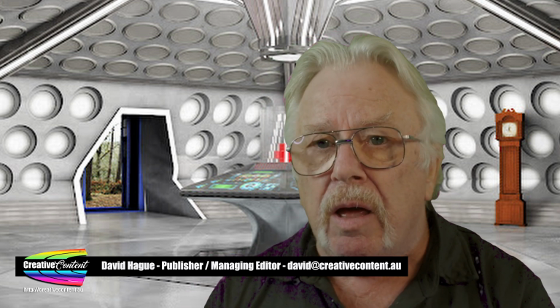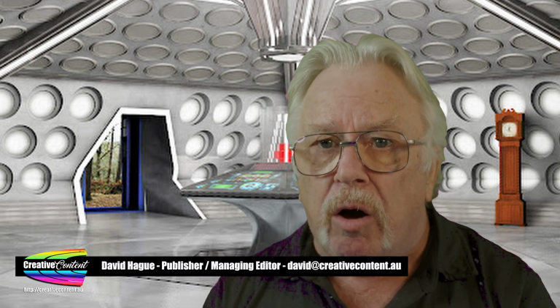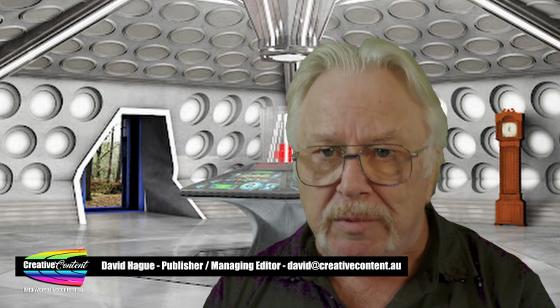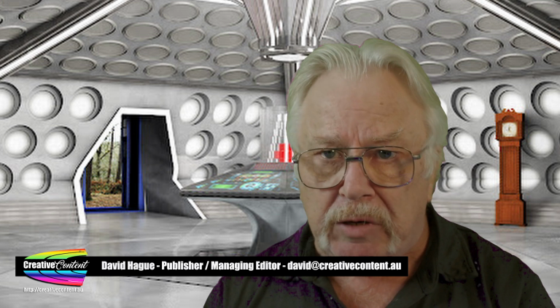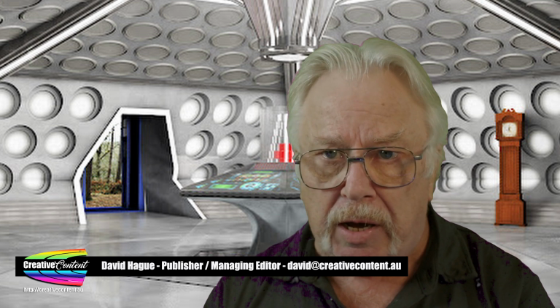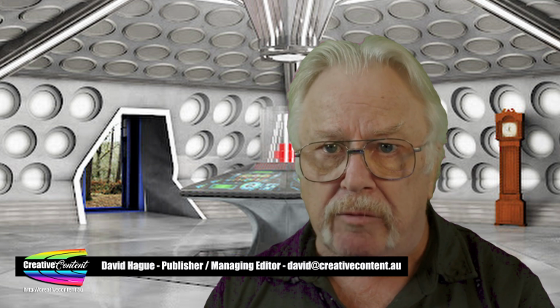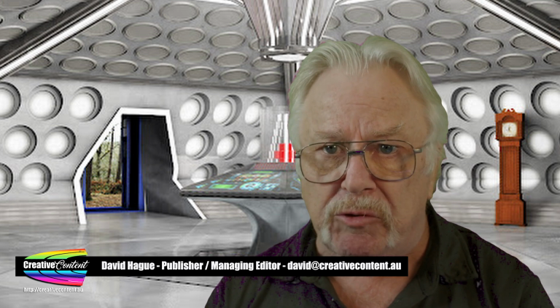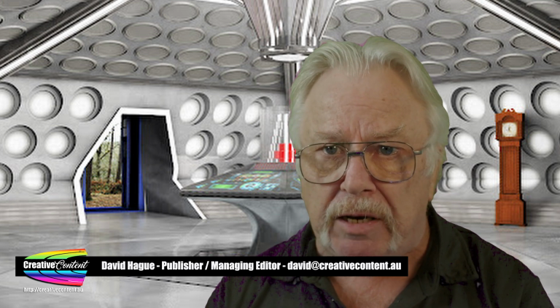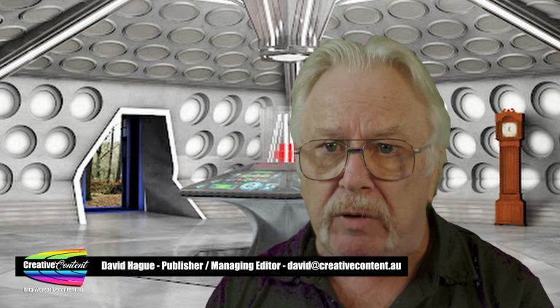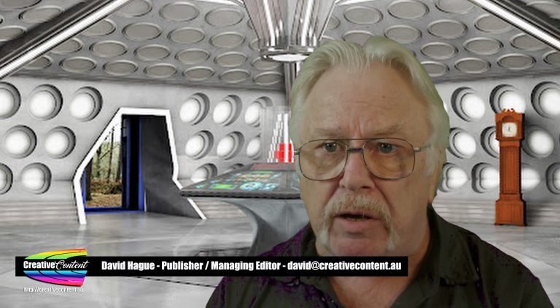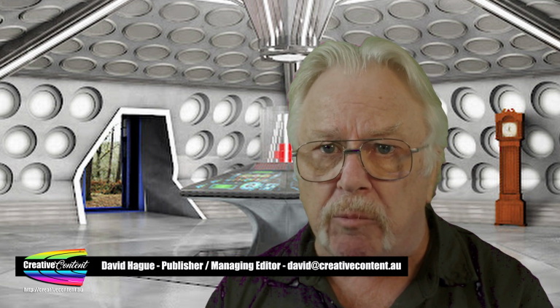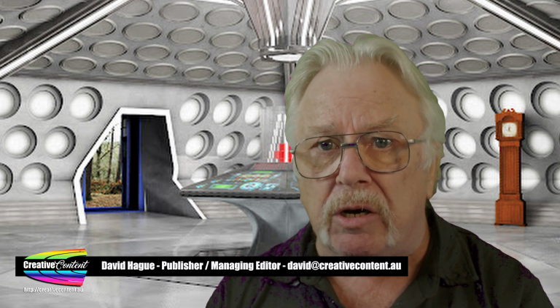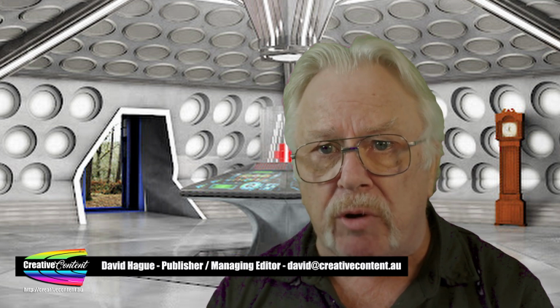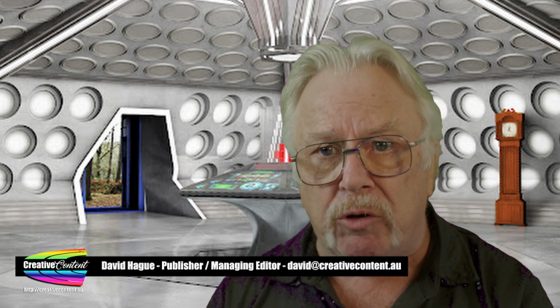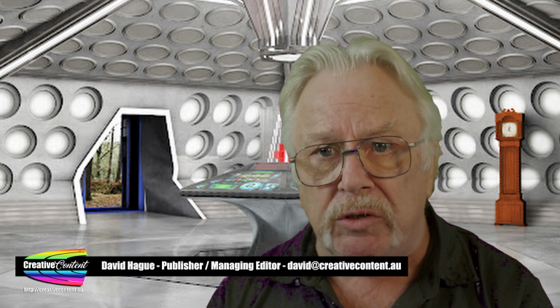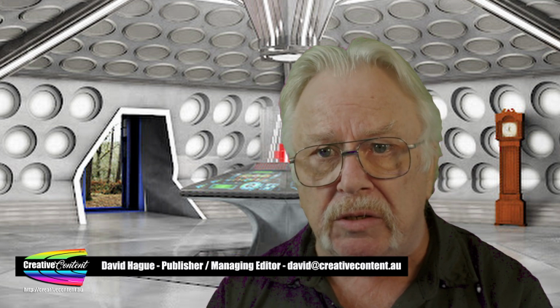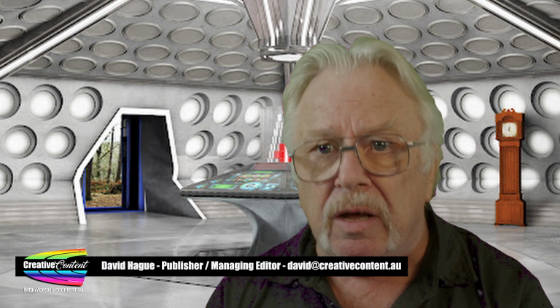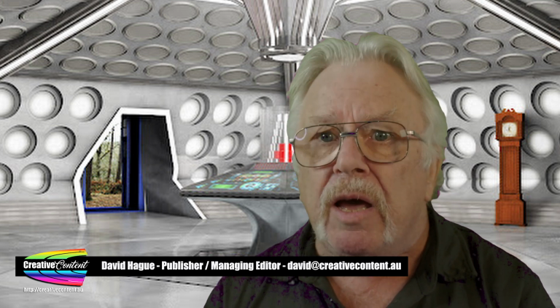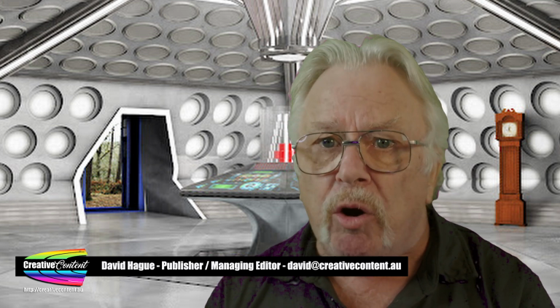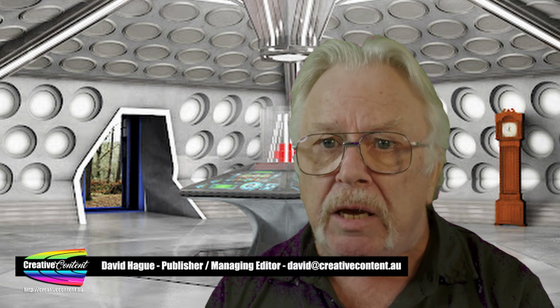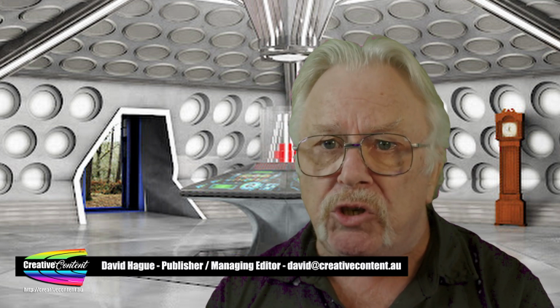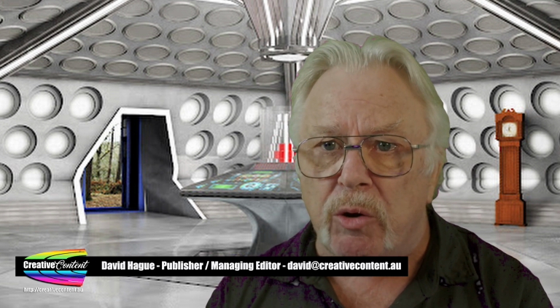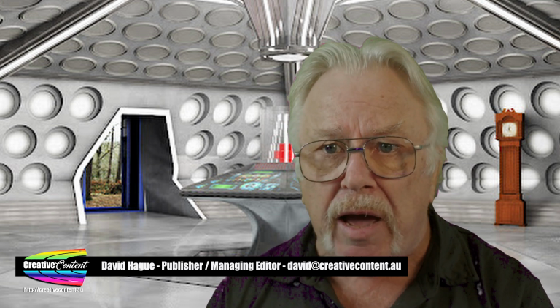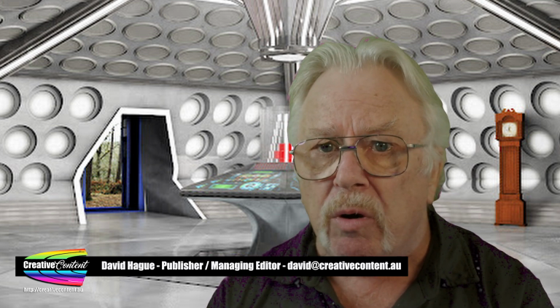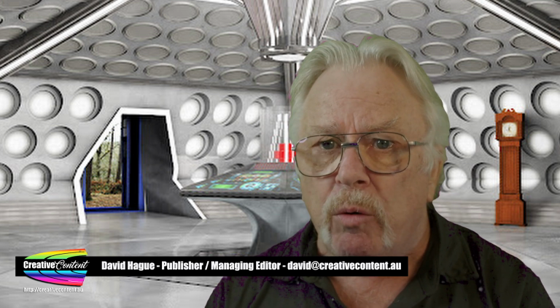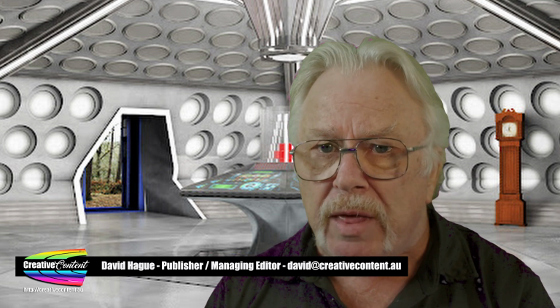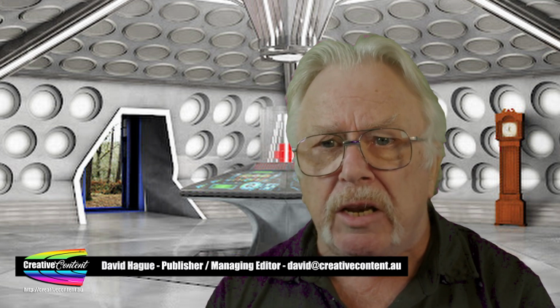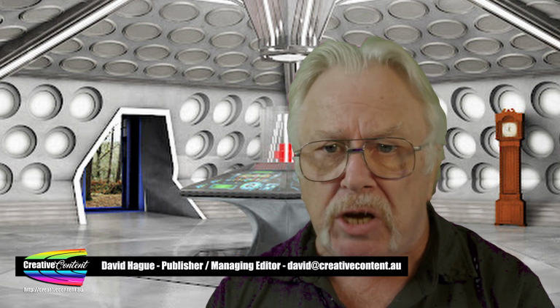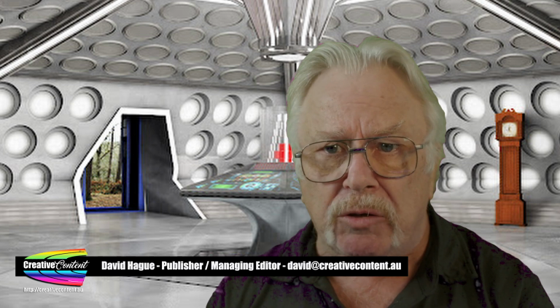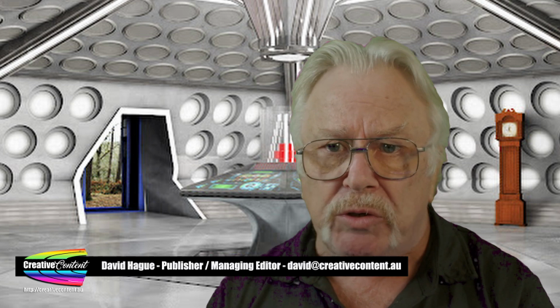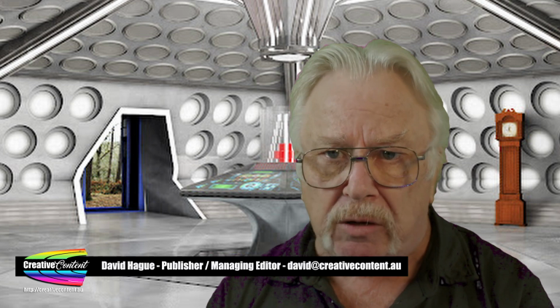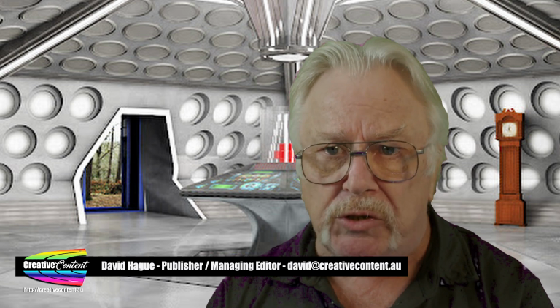I'm David Haig from Australian Video Camera and Creative Content, and I'm here to show you how, without any jargon or technical stuff.